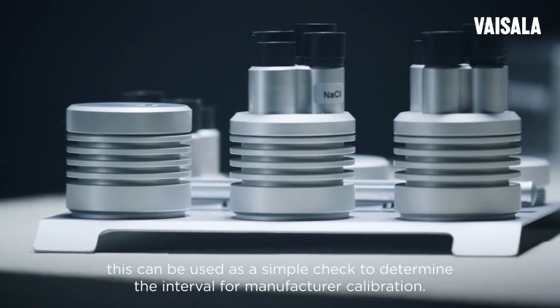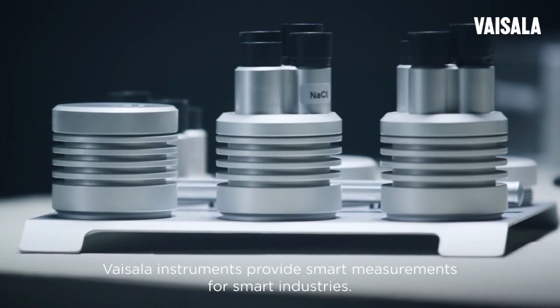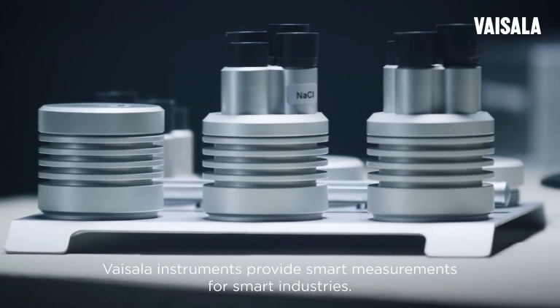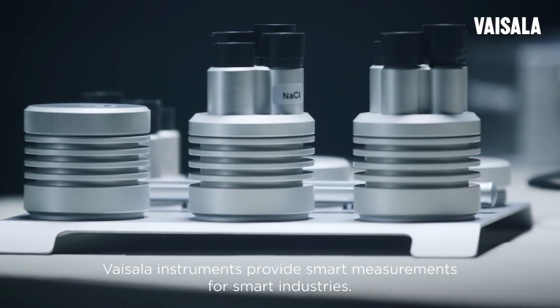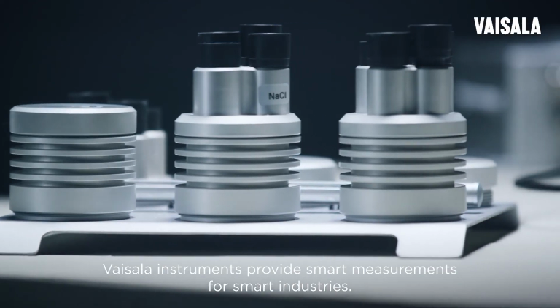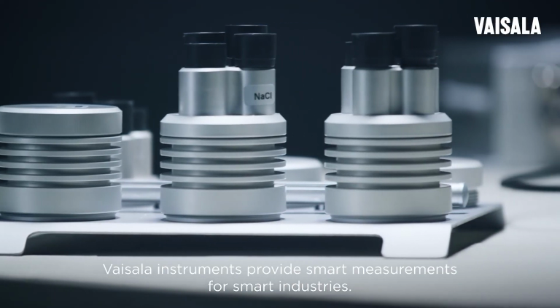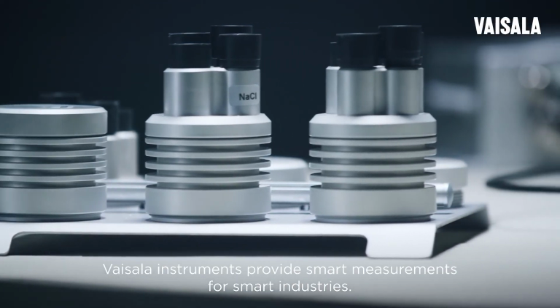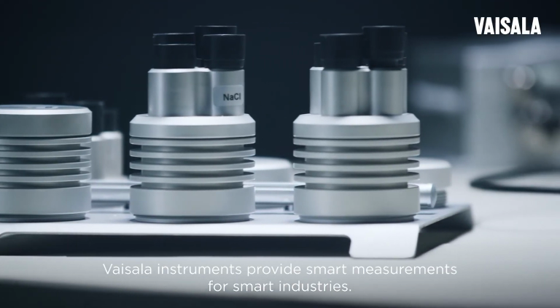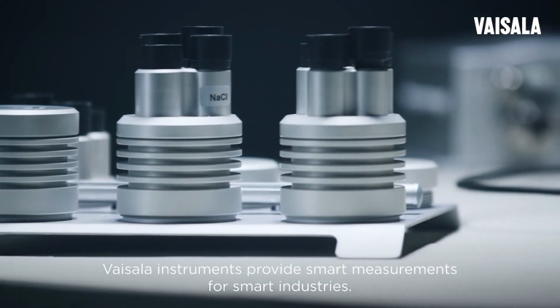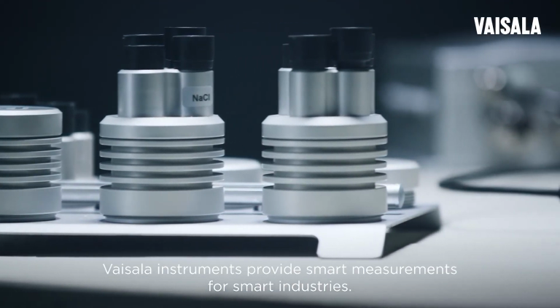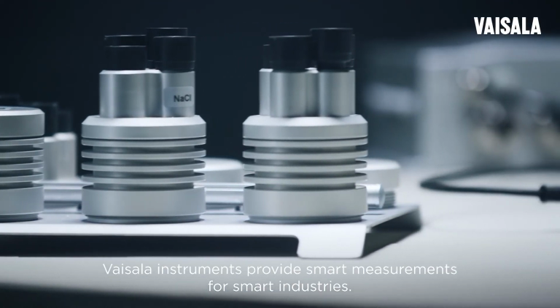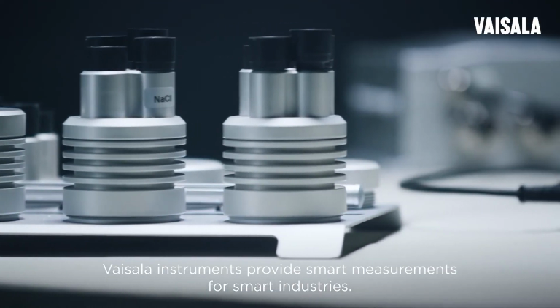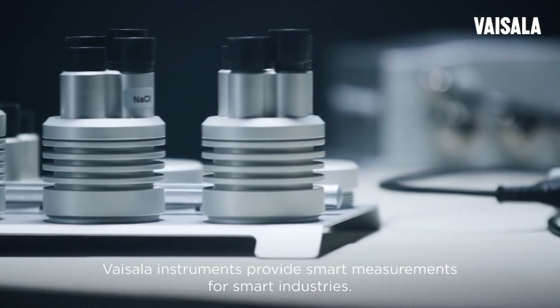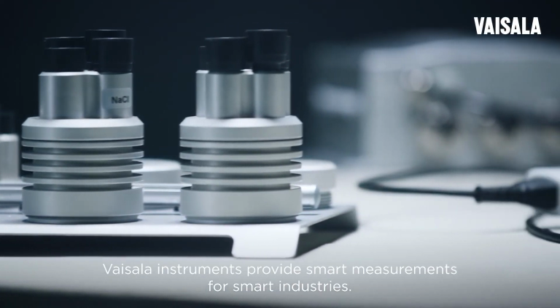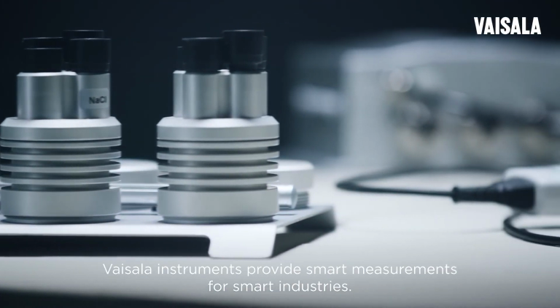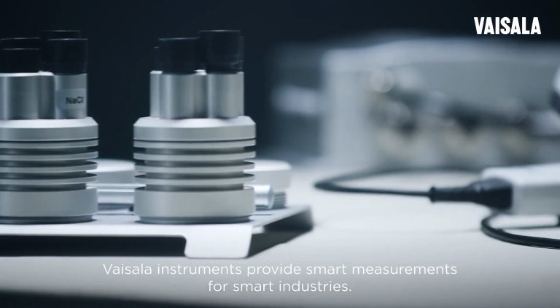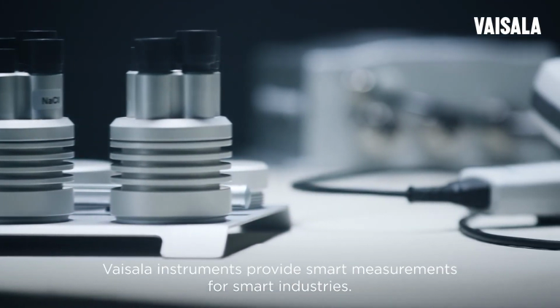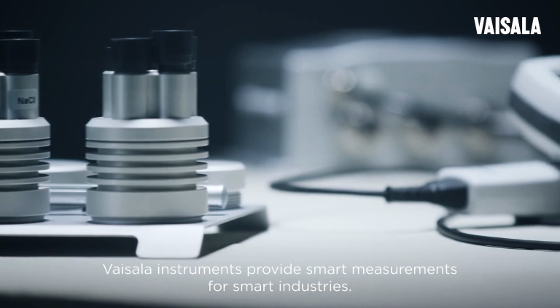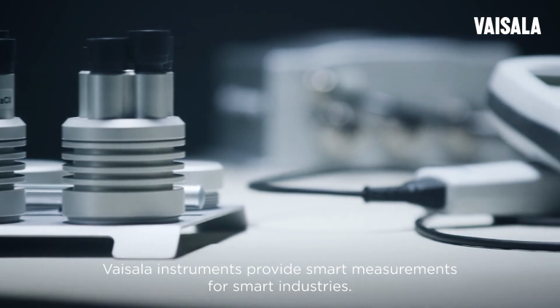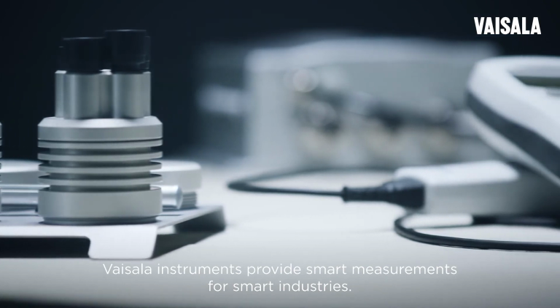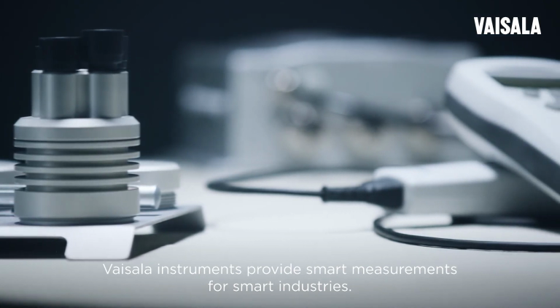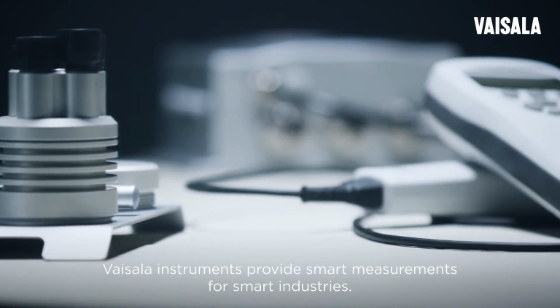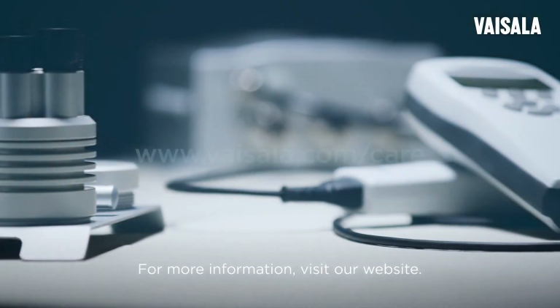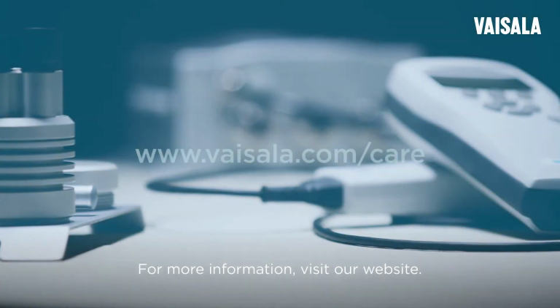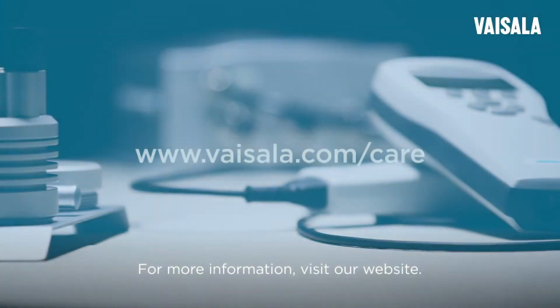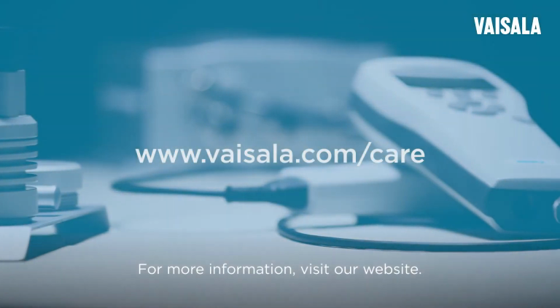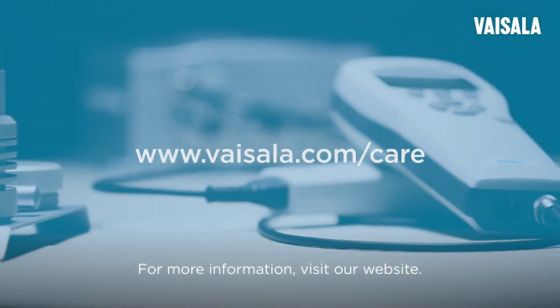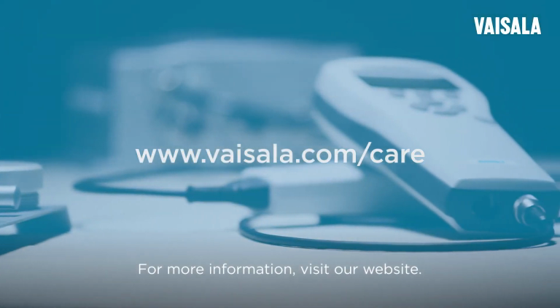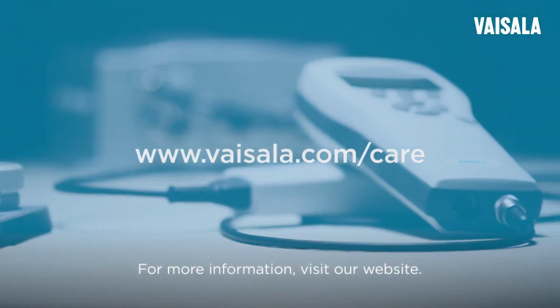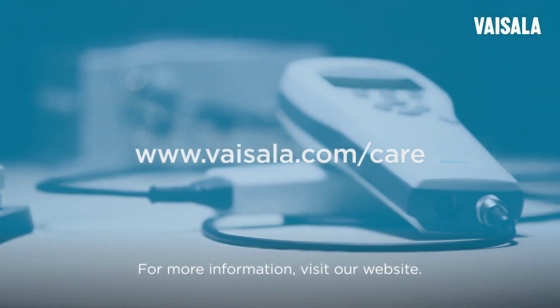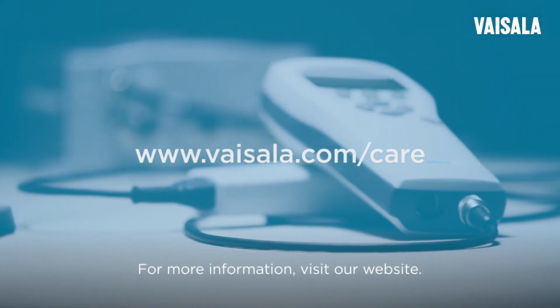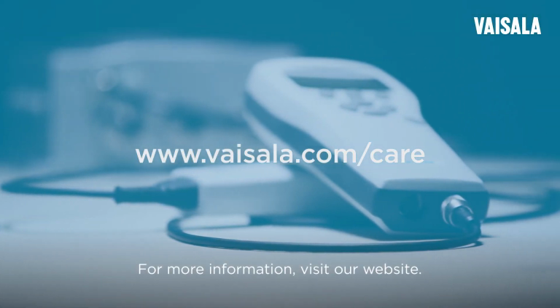Vaisala Instruments provides smart measurements for smart industries. For more information, visit our website.